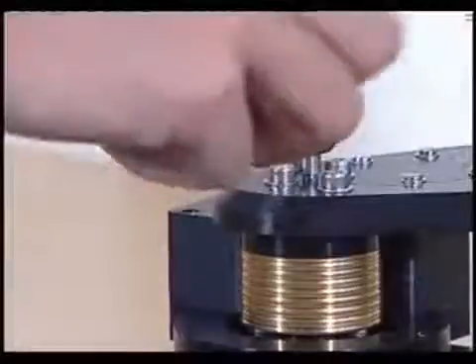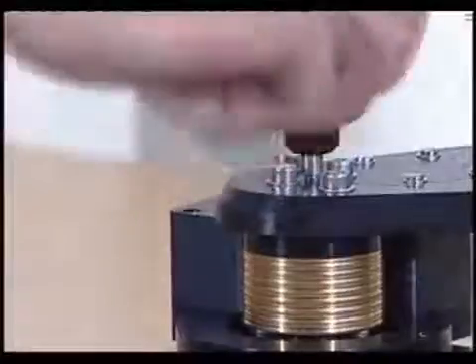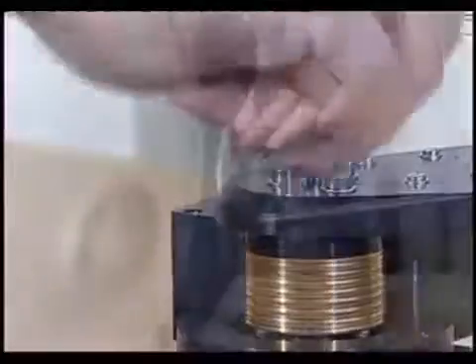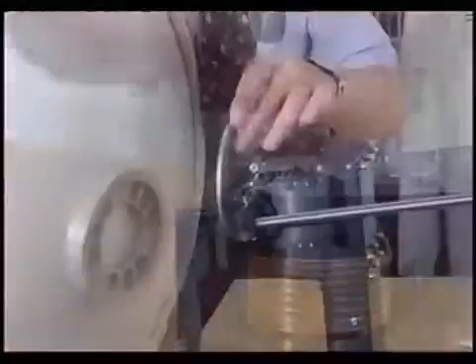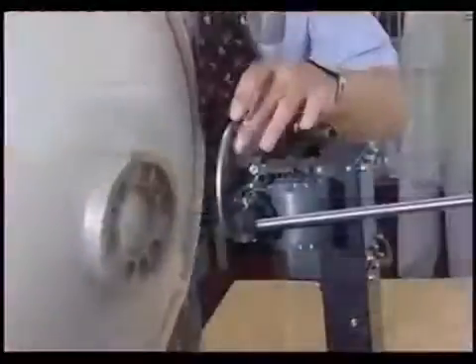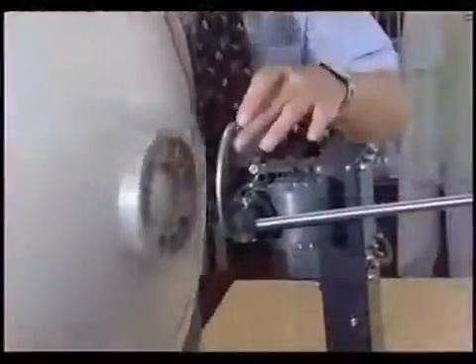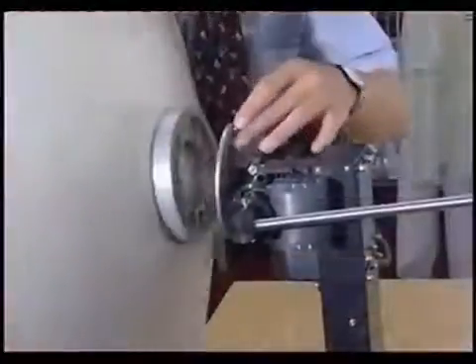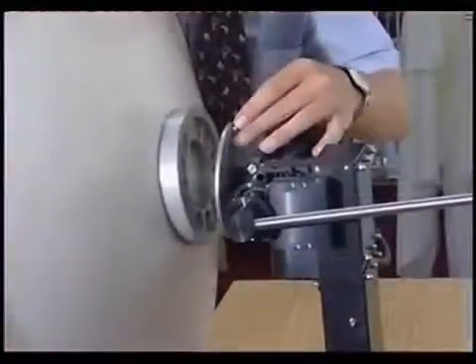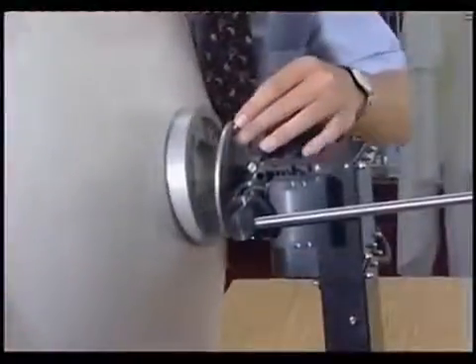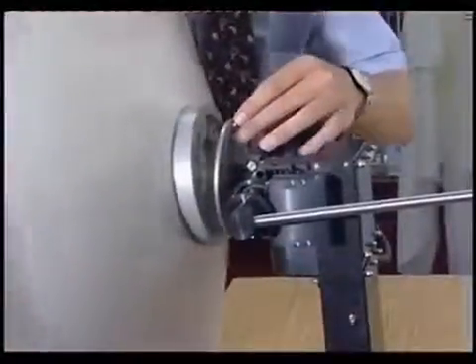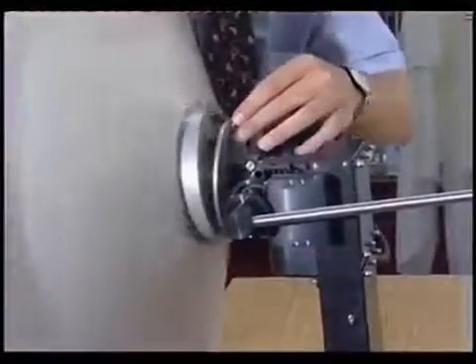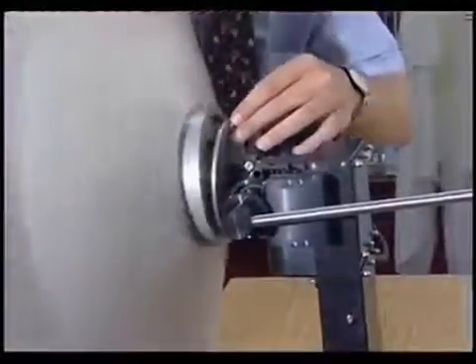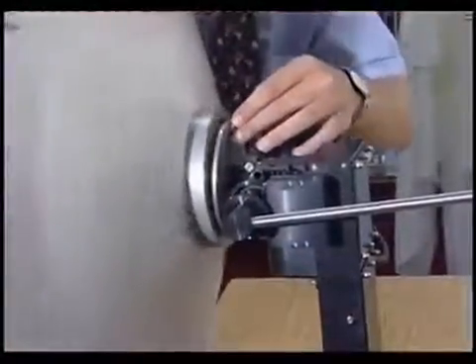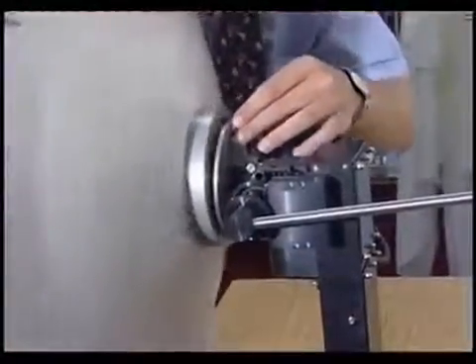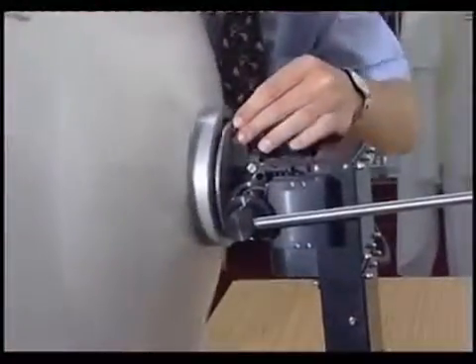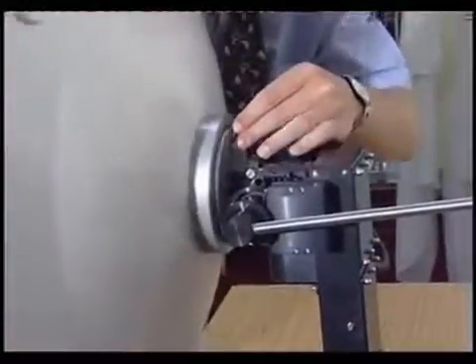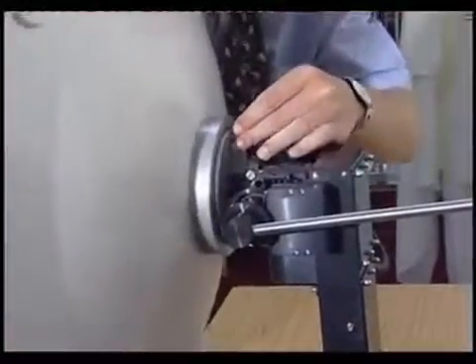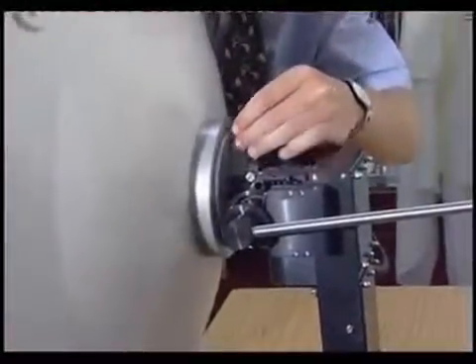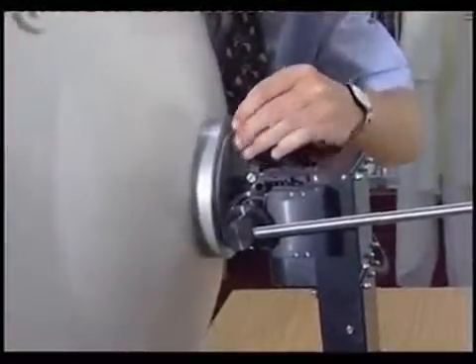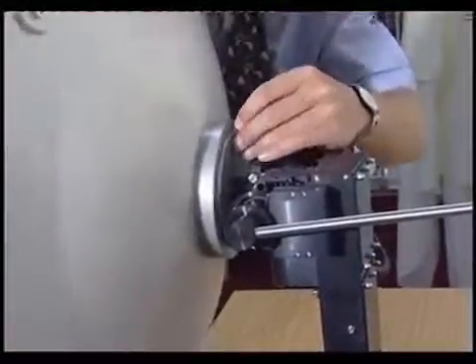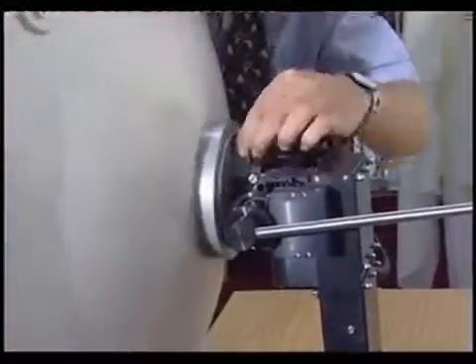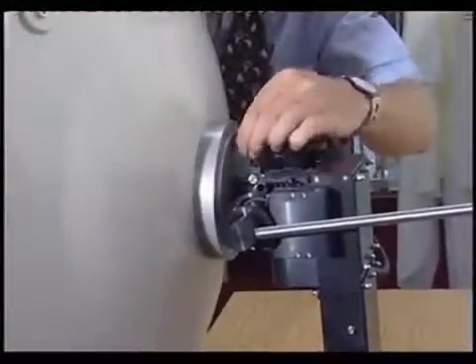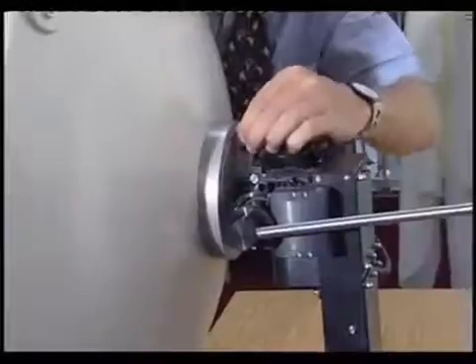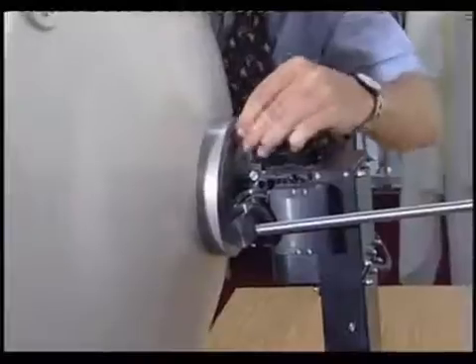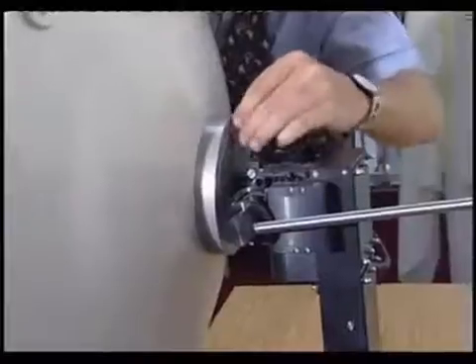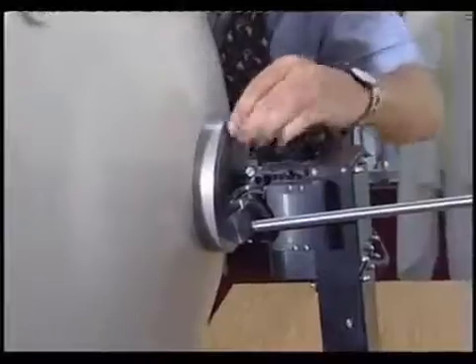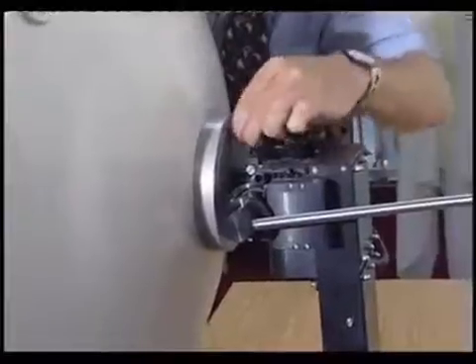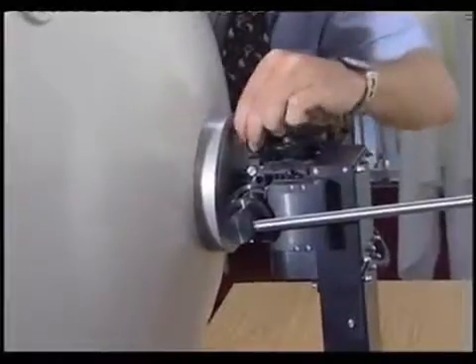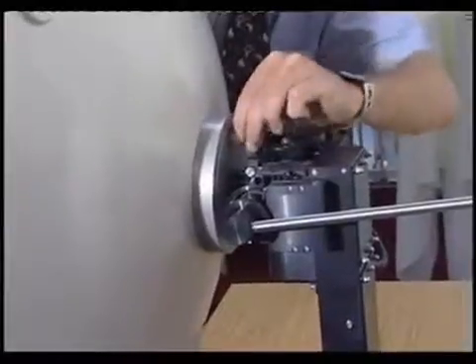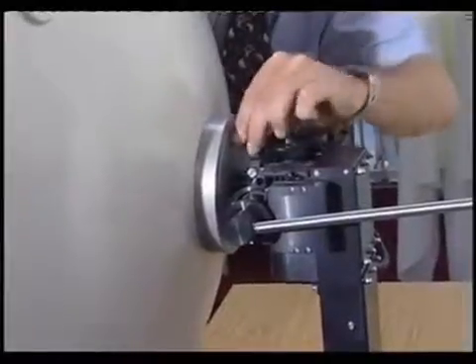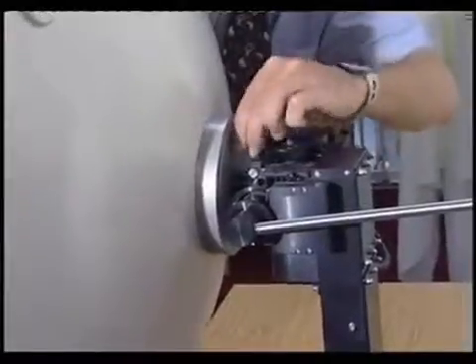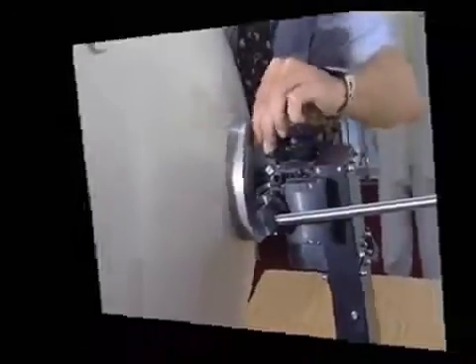The combination of lightweight, rapid deployment and discrete operation makes the positioner a particularly flexible tool.